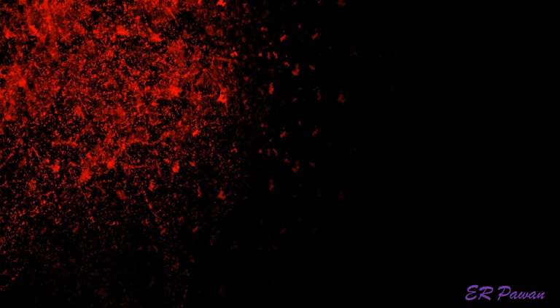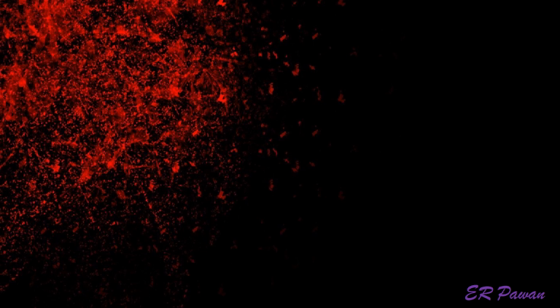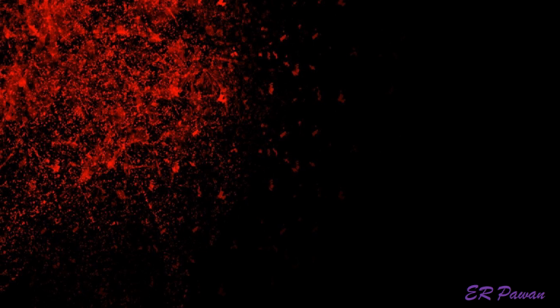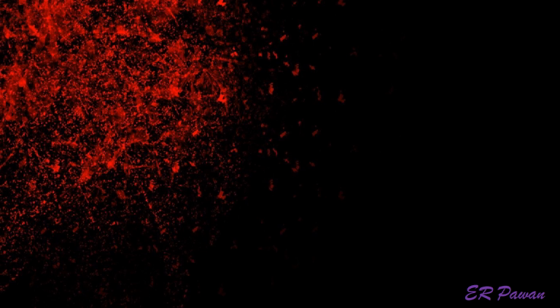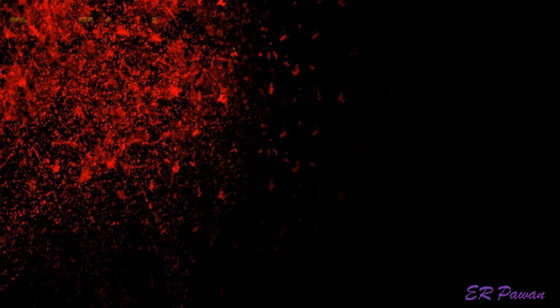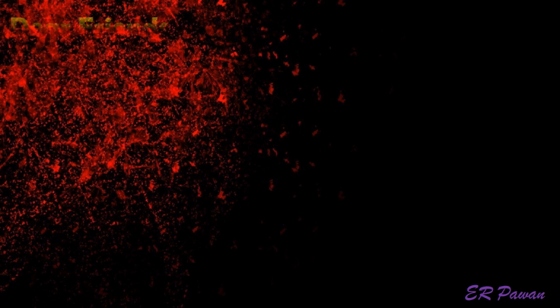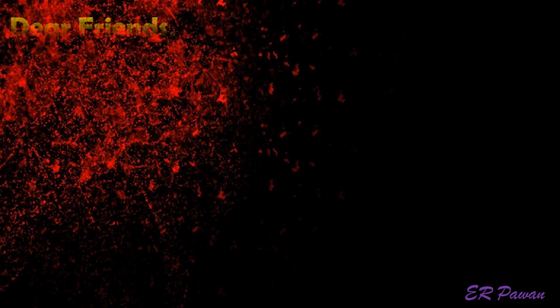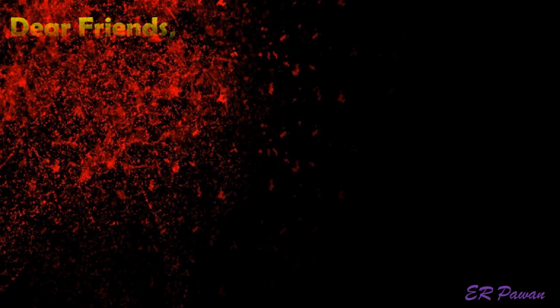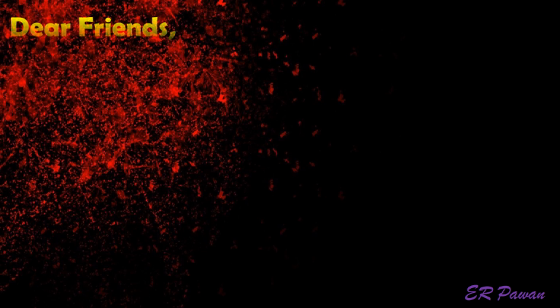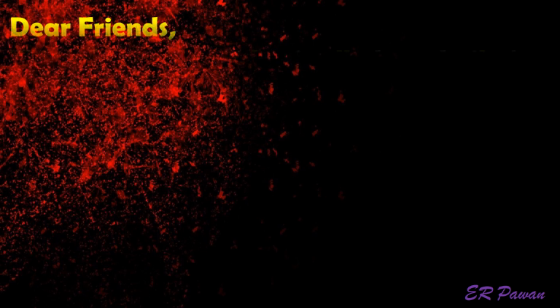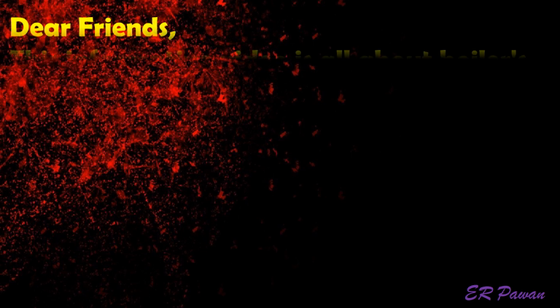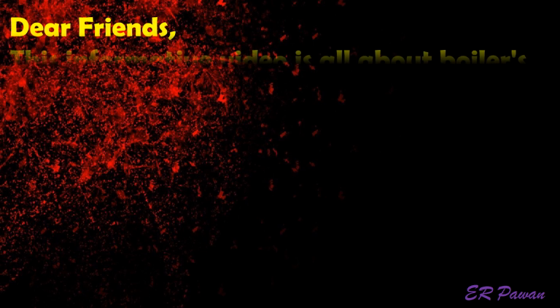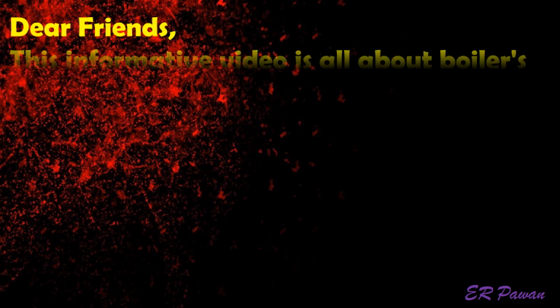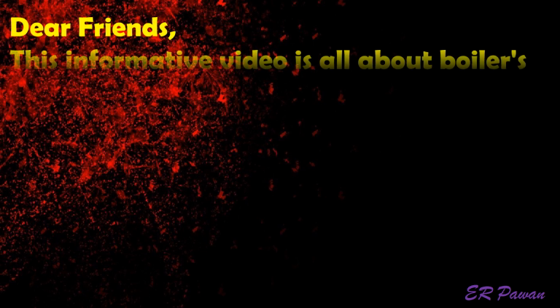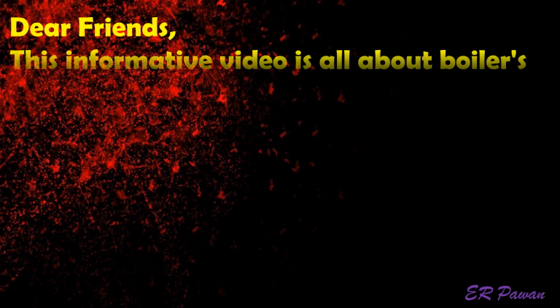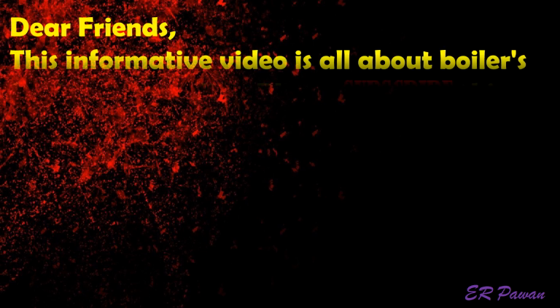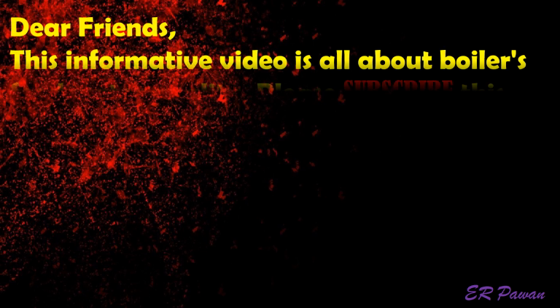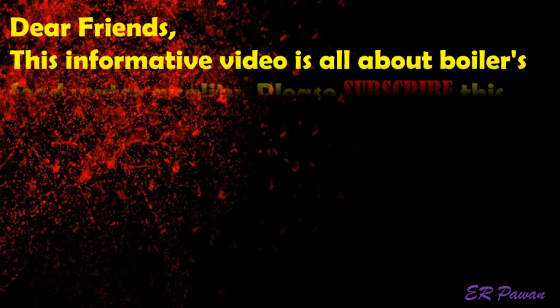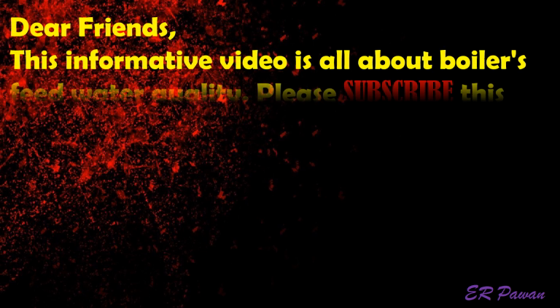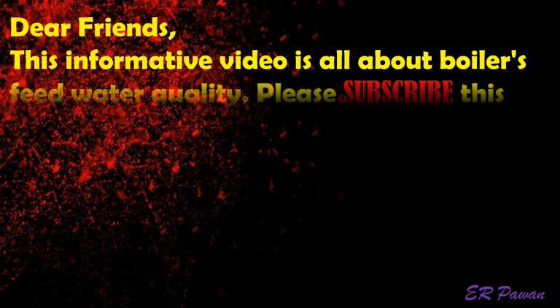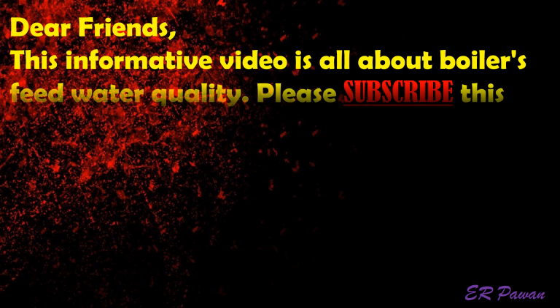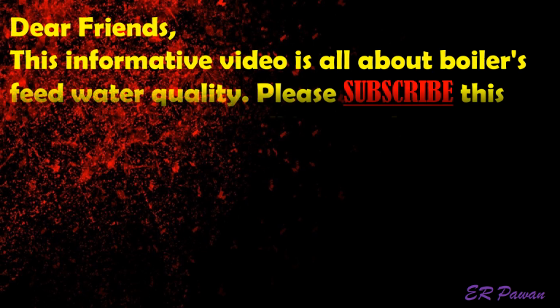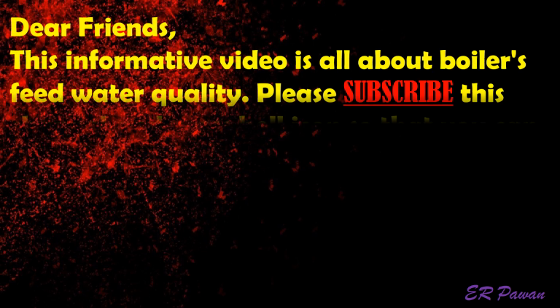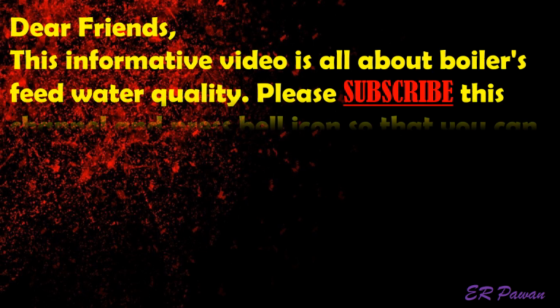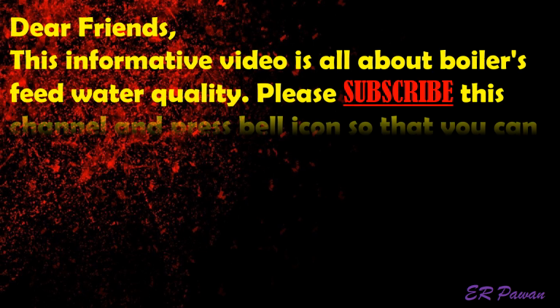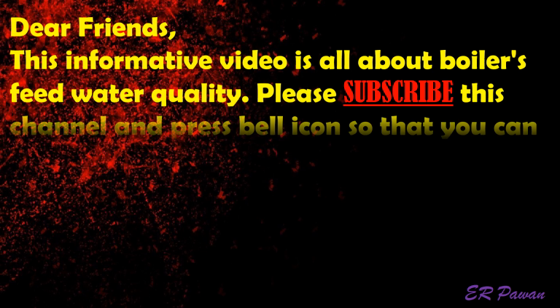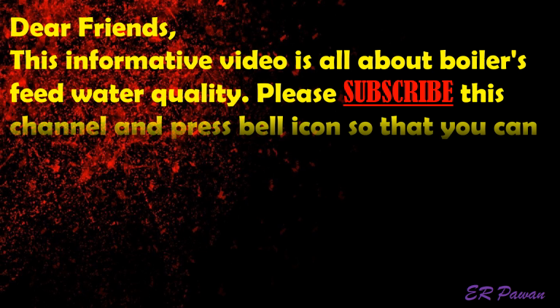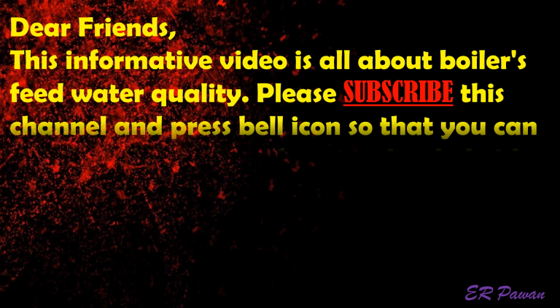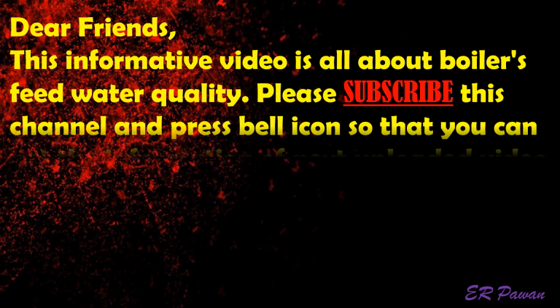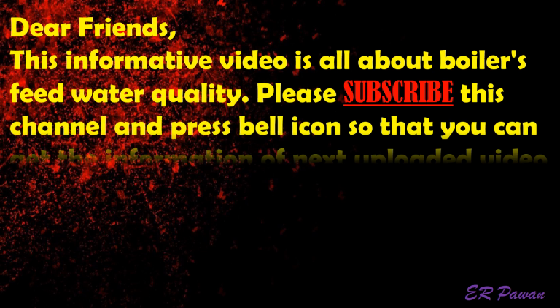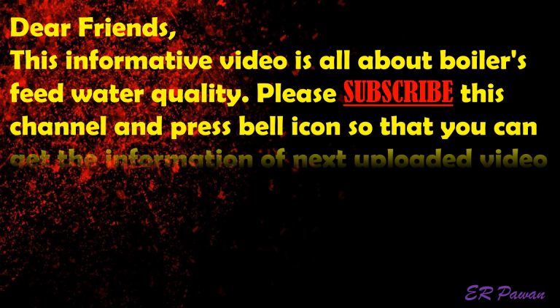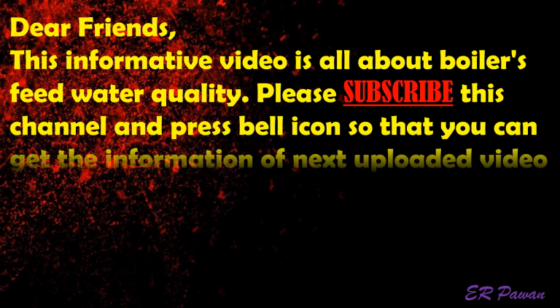Dear friends. This informative video is all about boiler feed water quality.